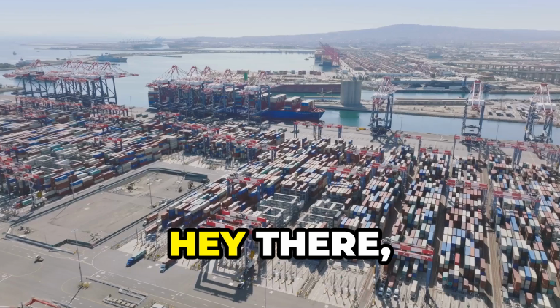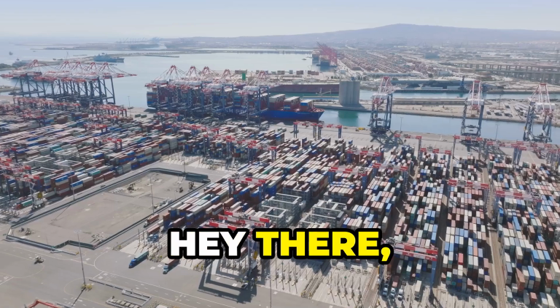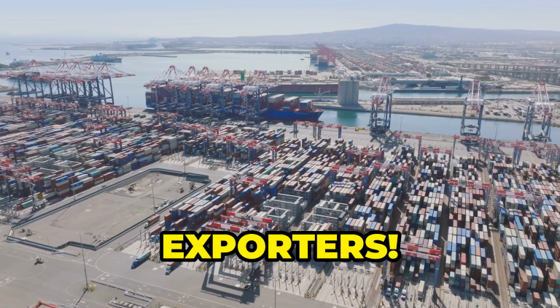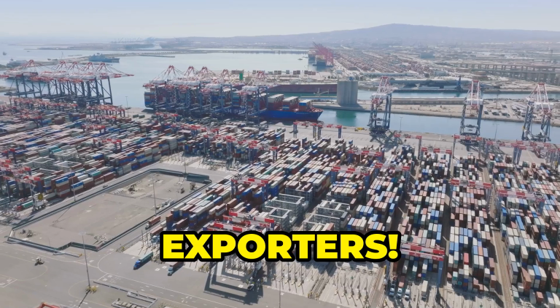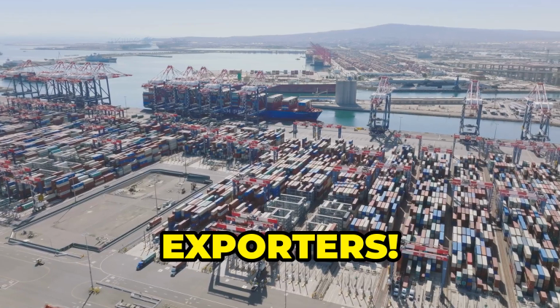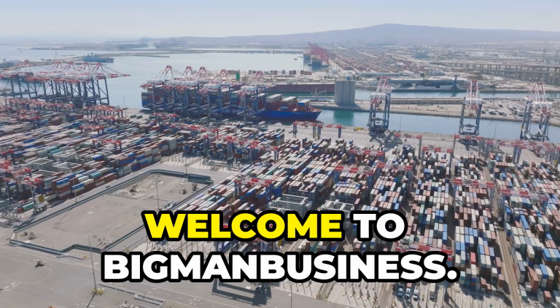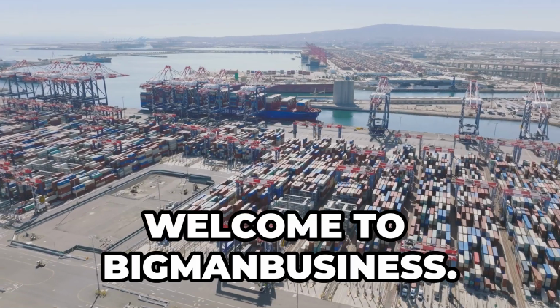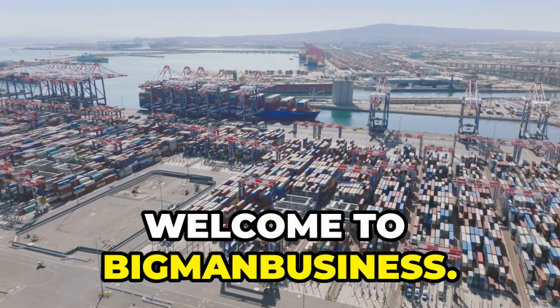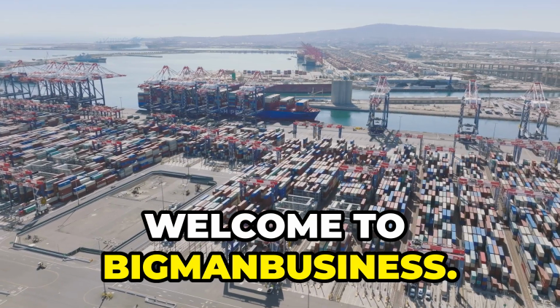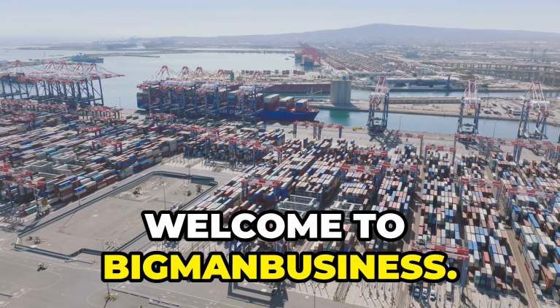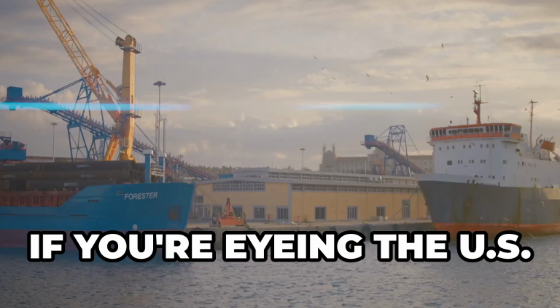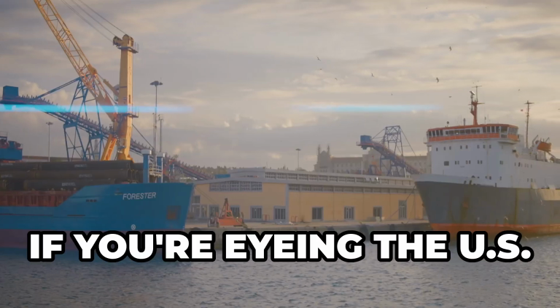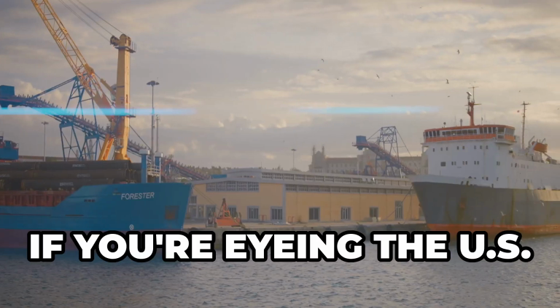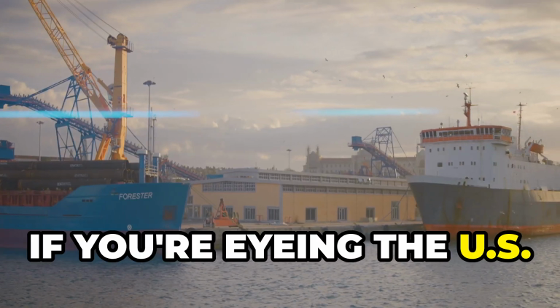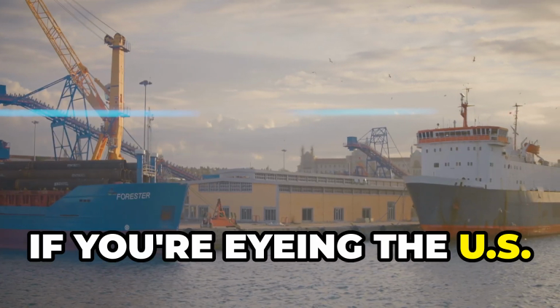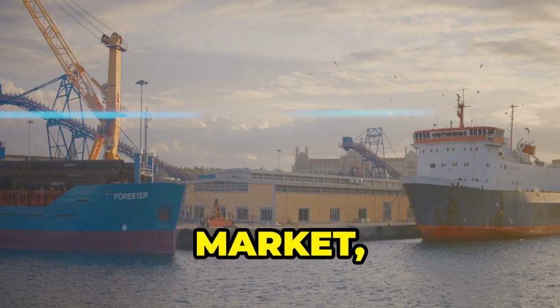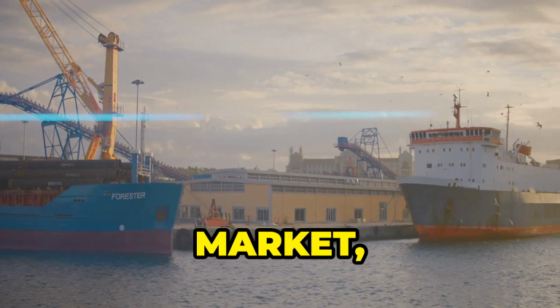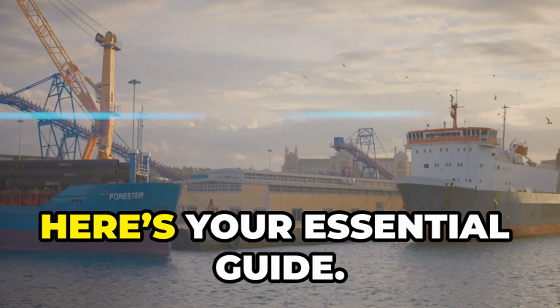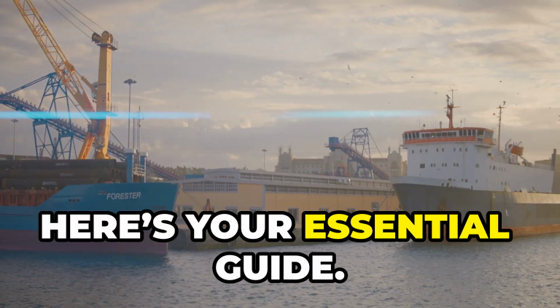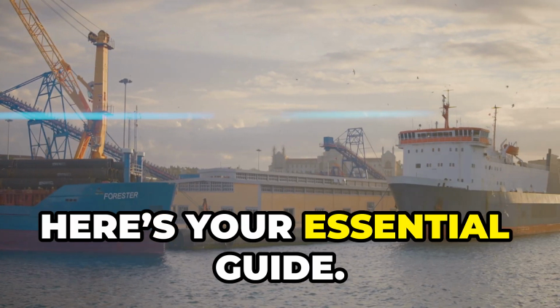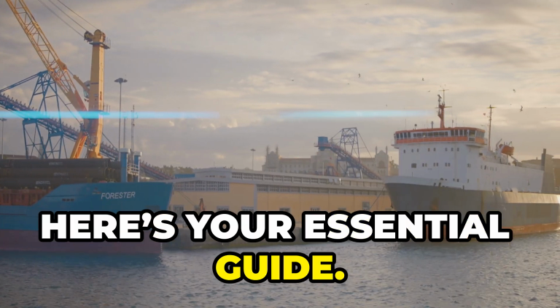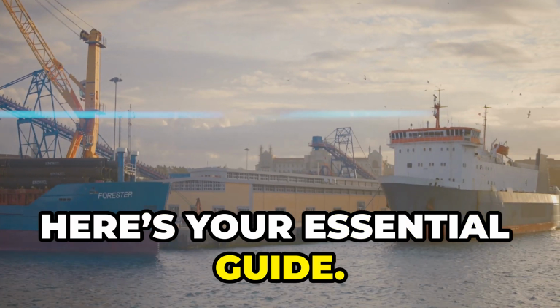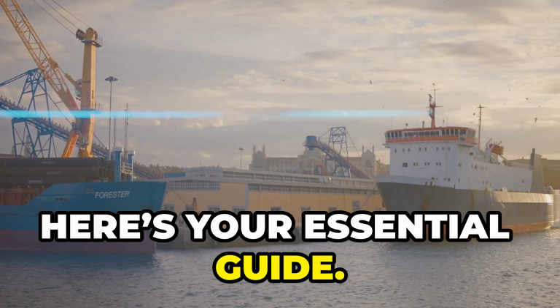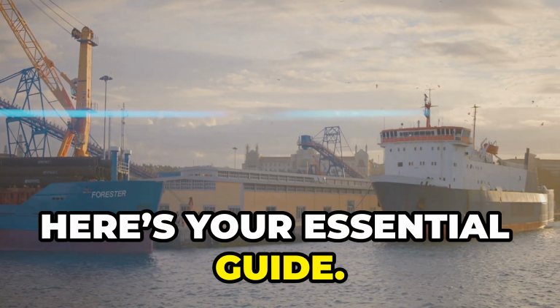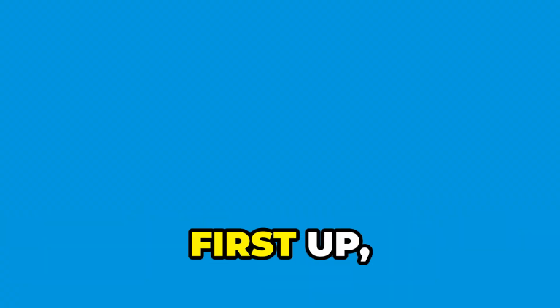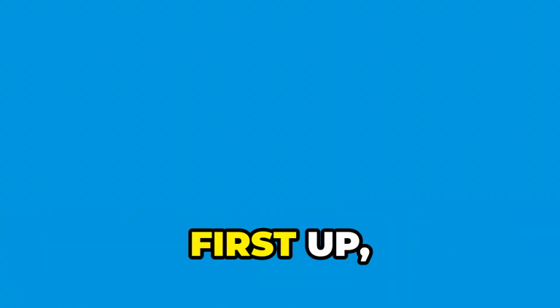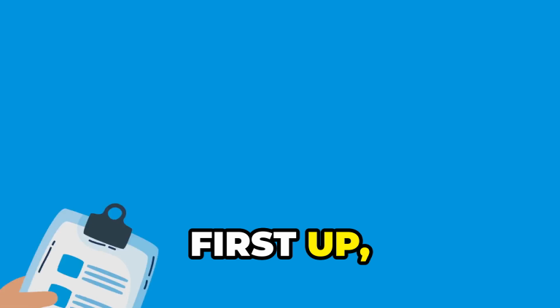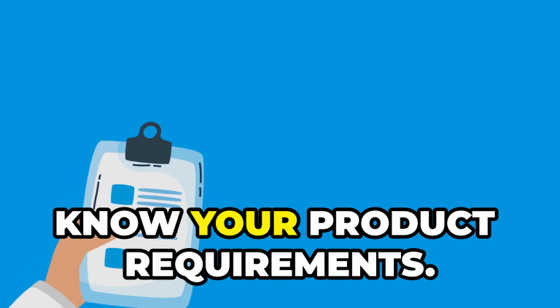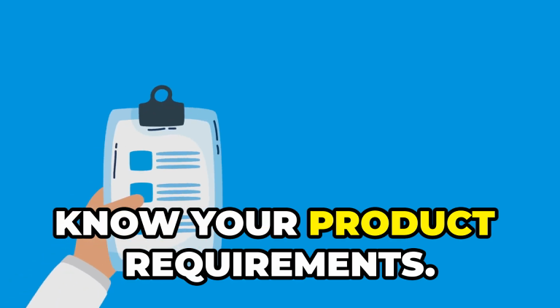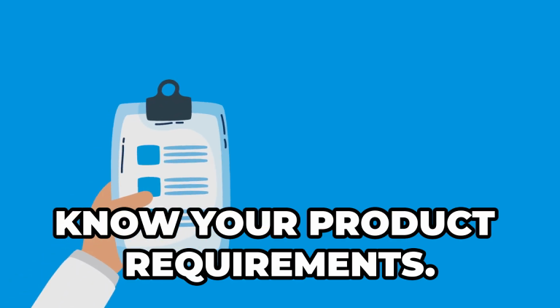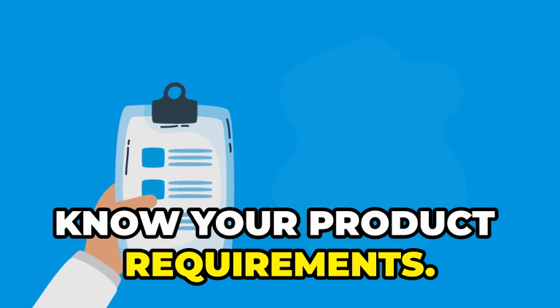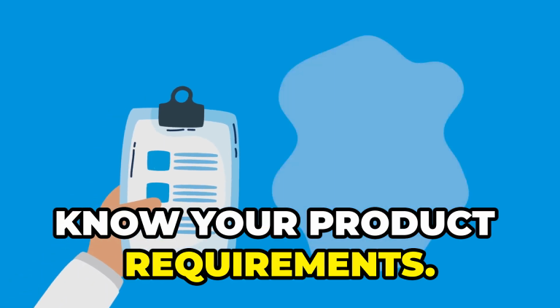Hey there exporters, welcome to Big Man Business. If you're eyeing the U.S. market, here's your essential guide. First up, know your product requirements.